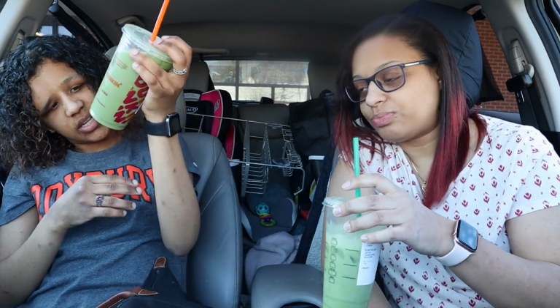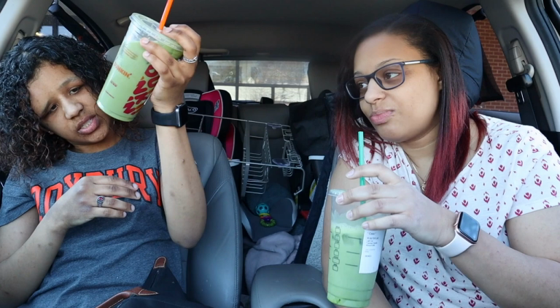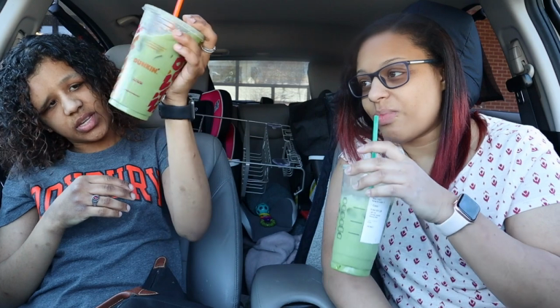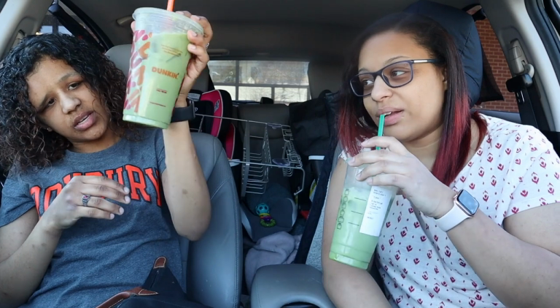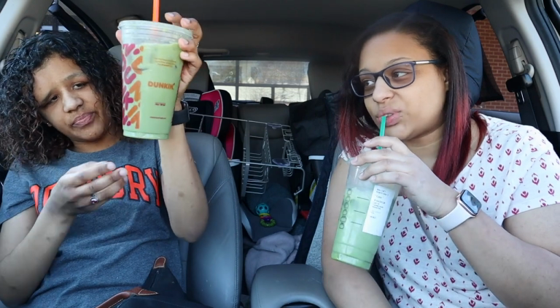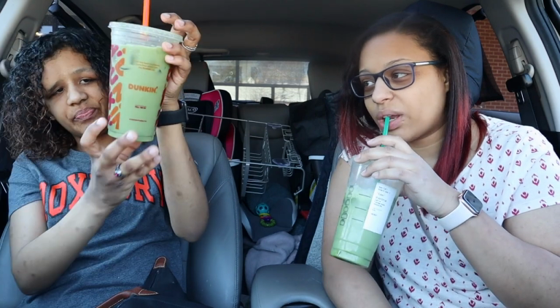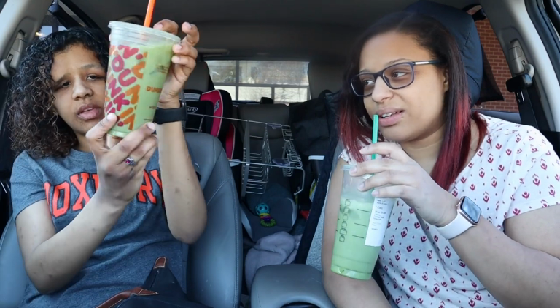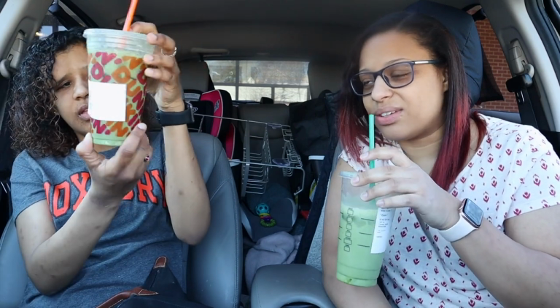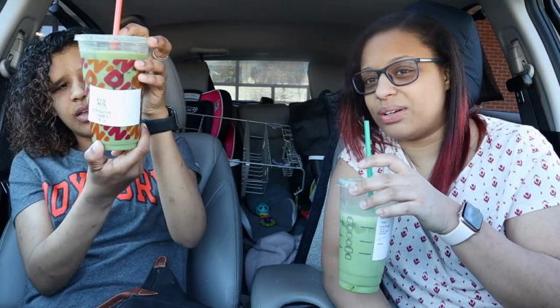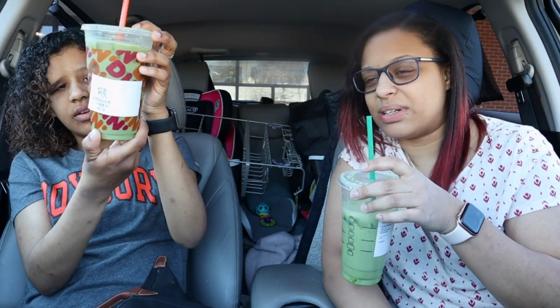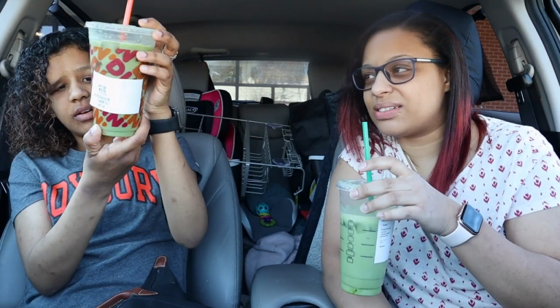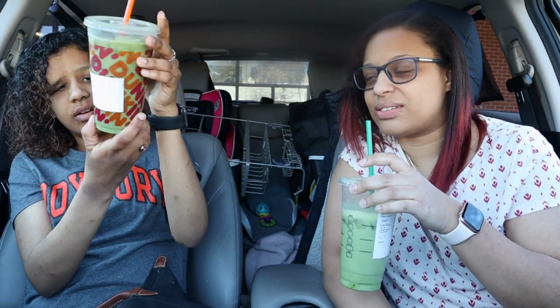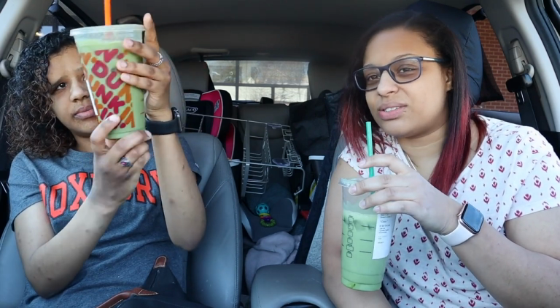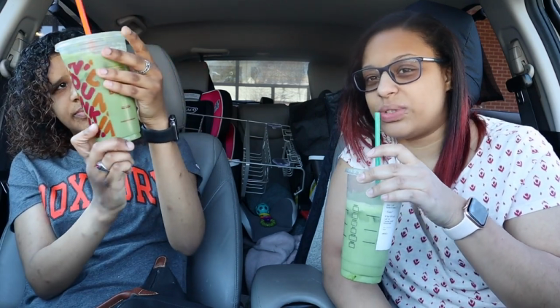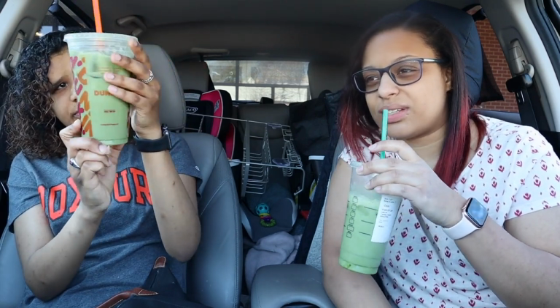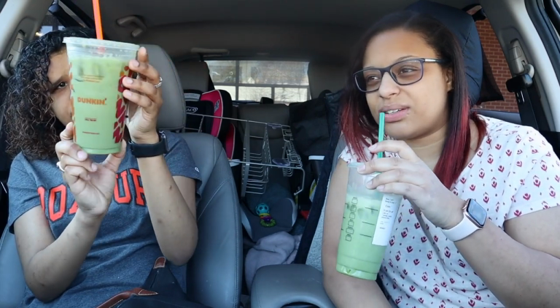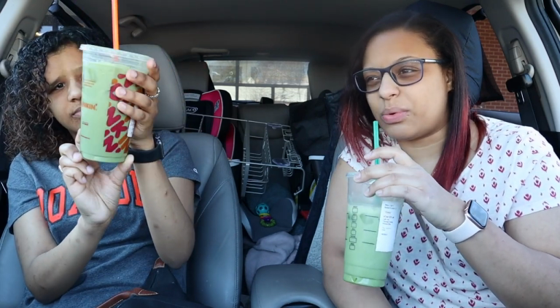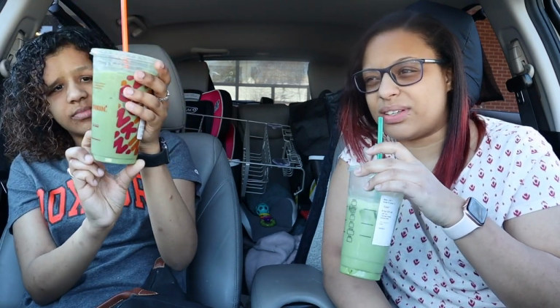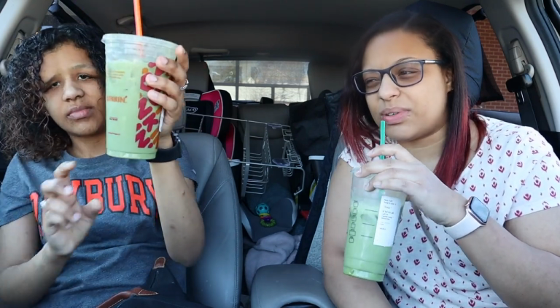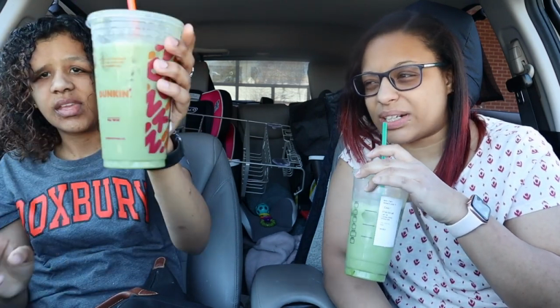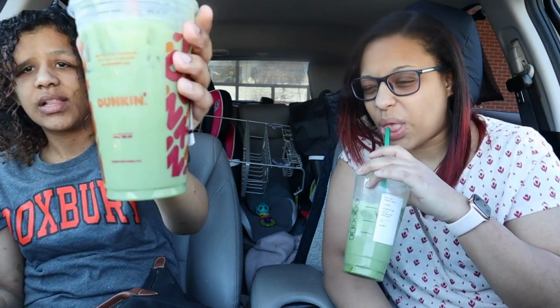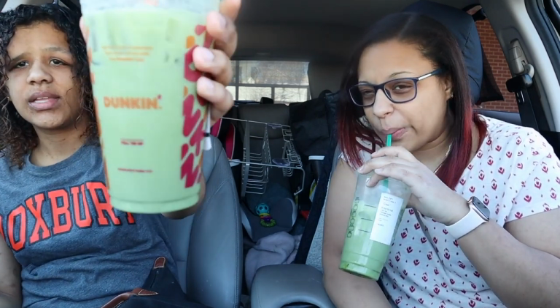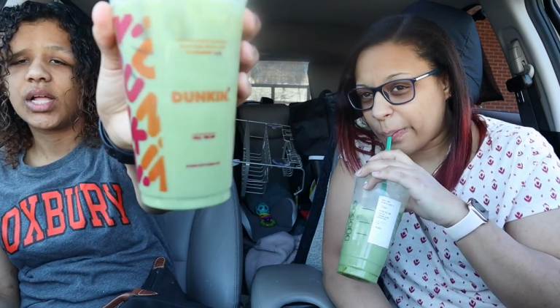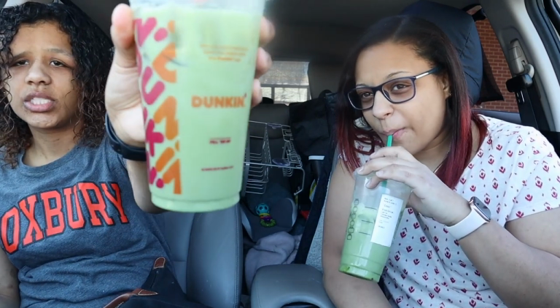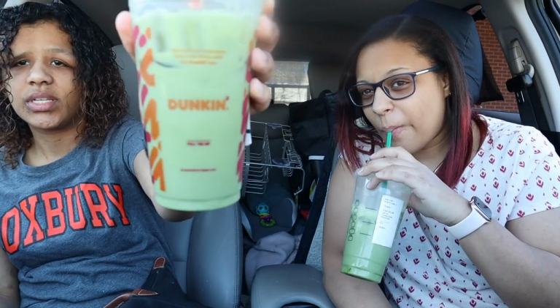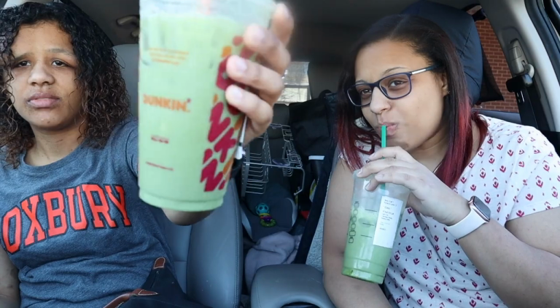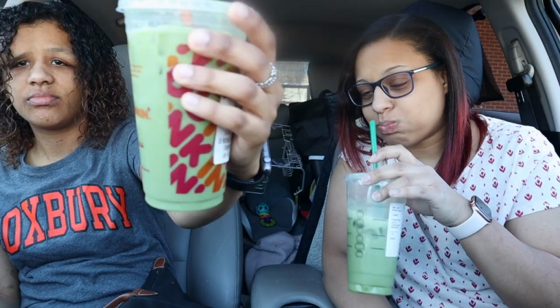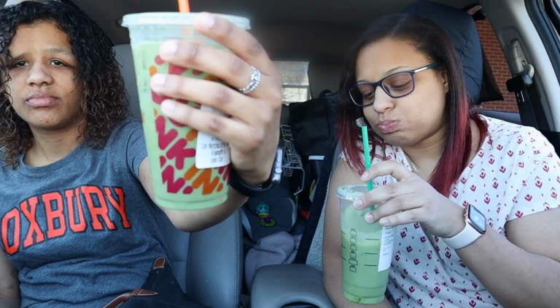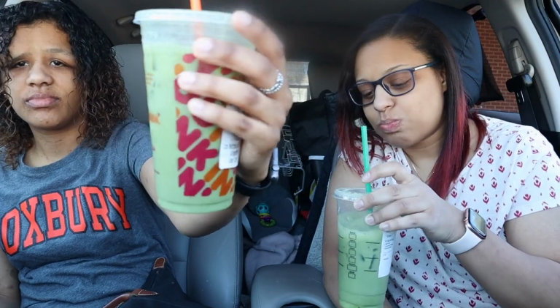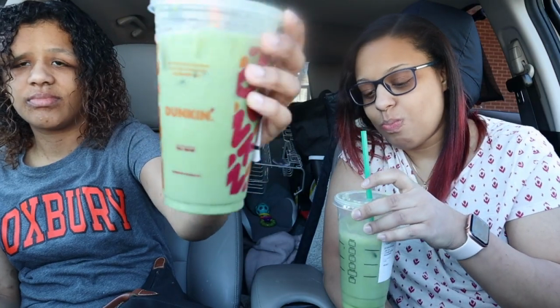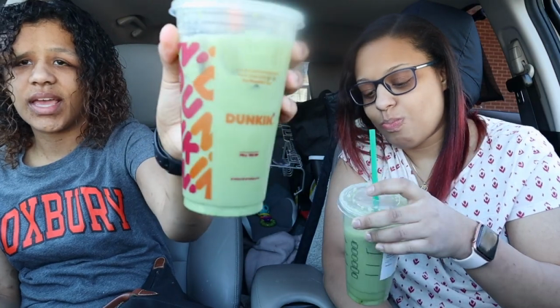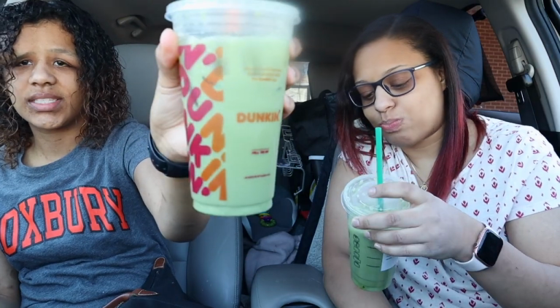Dunkin' Matcha is actually pretty good — it's good but it's just sweeter than I want it to be right now. Look at the color, it's pretty nice.